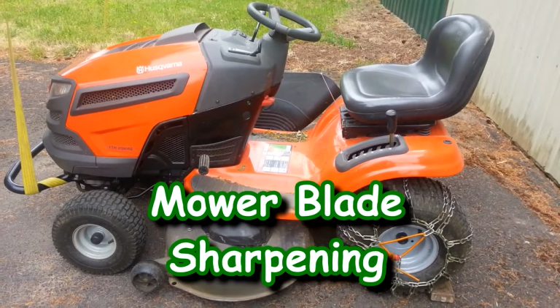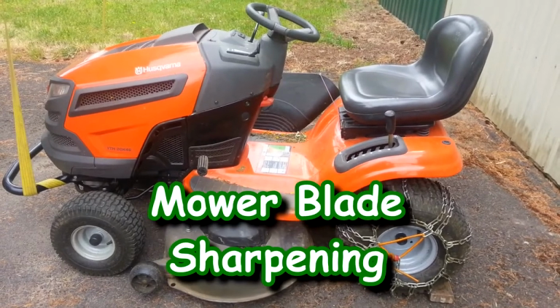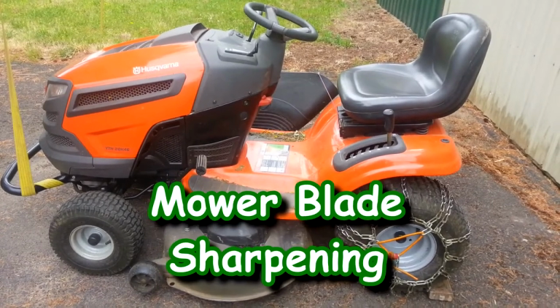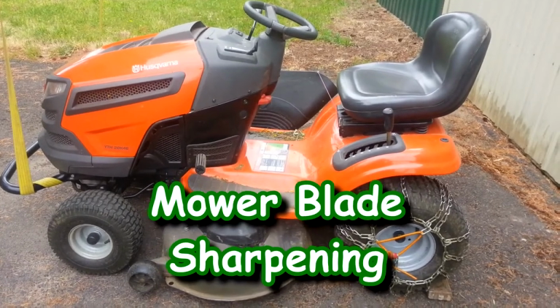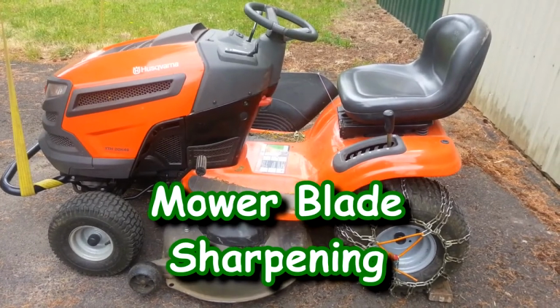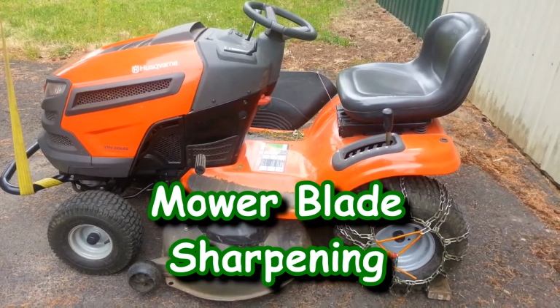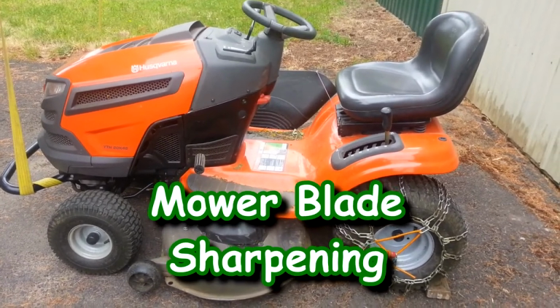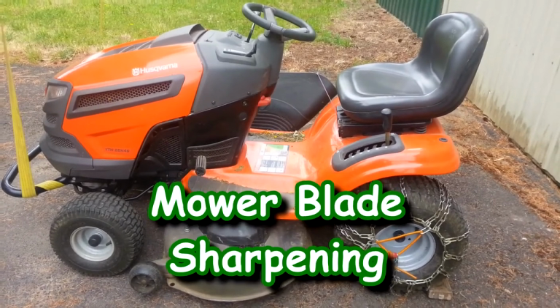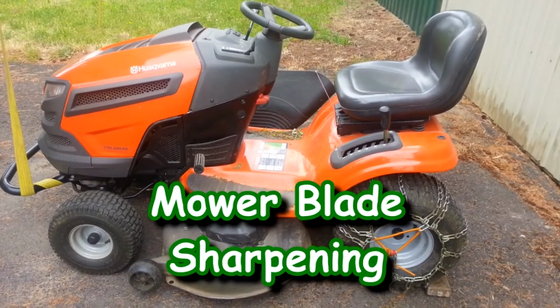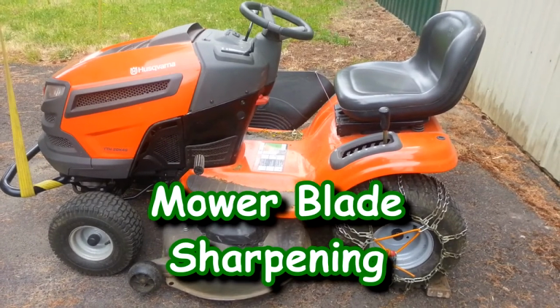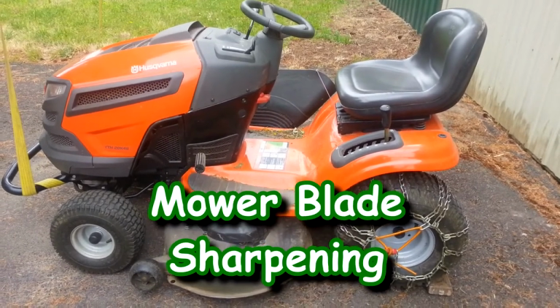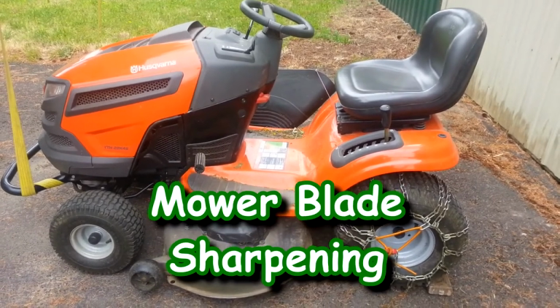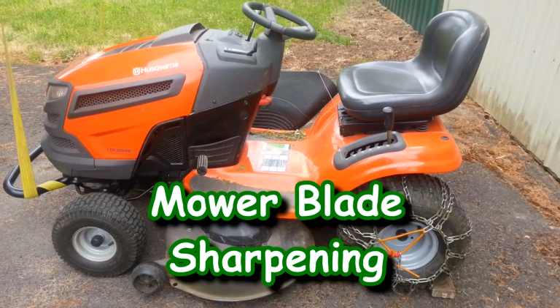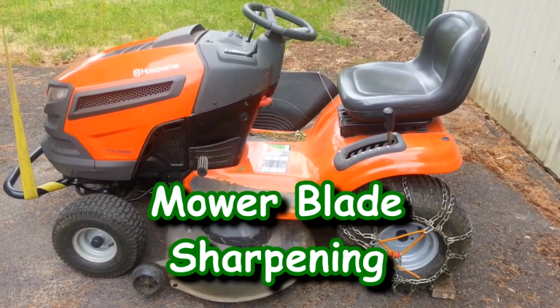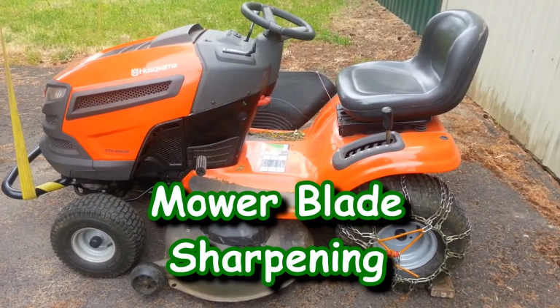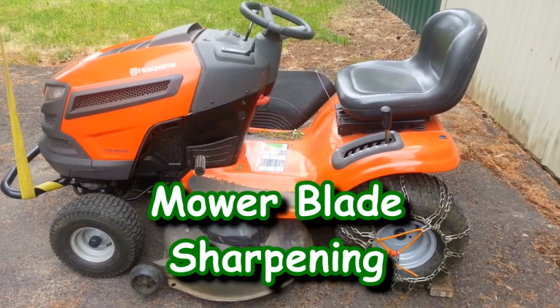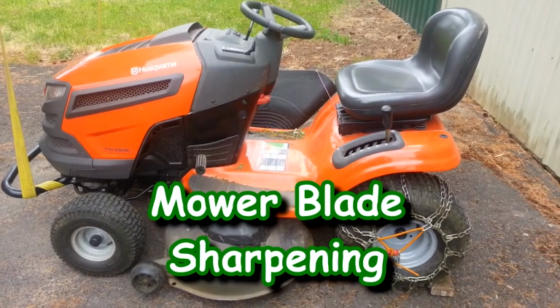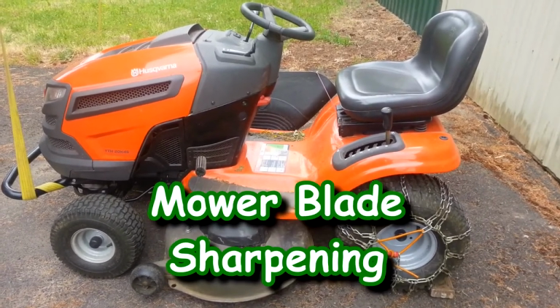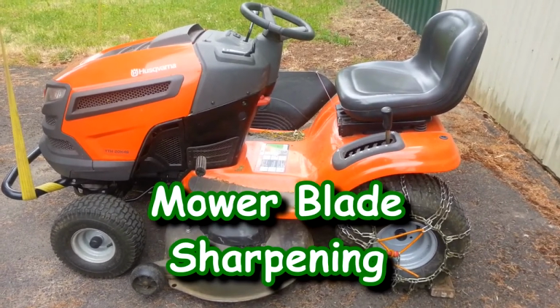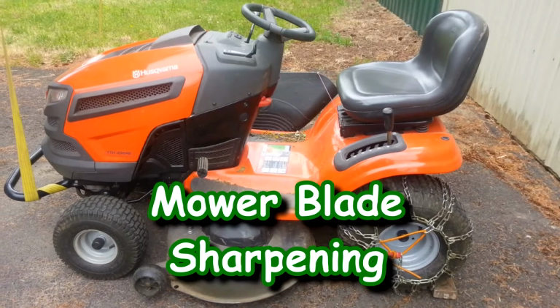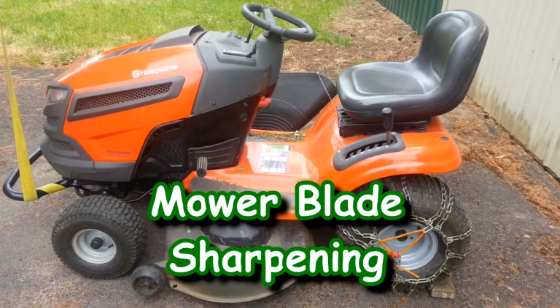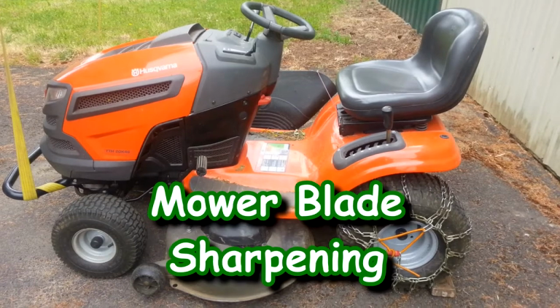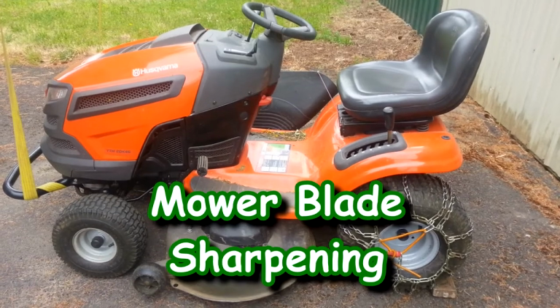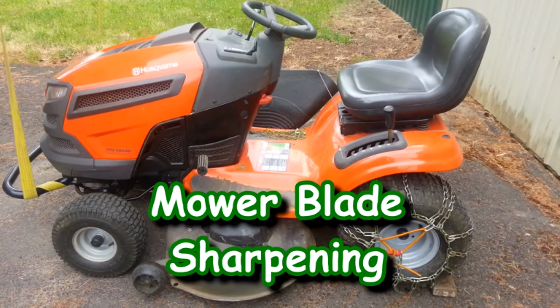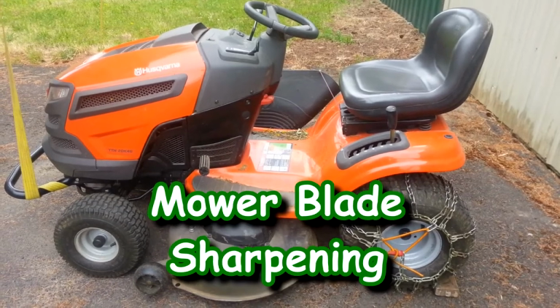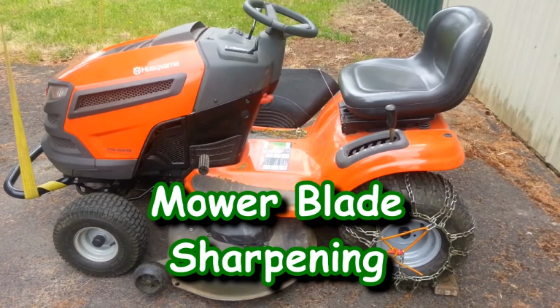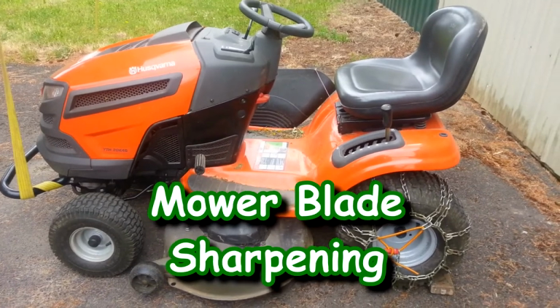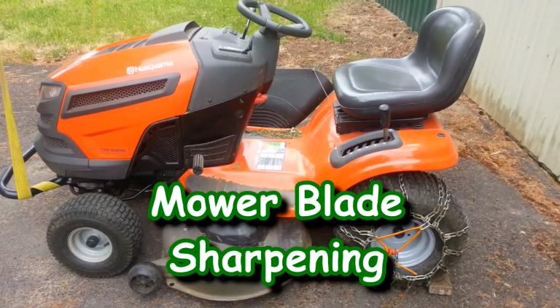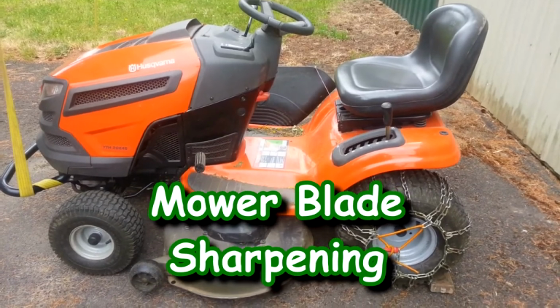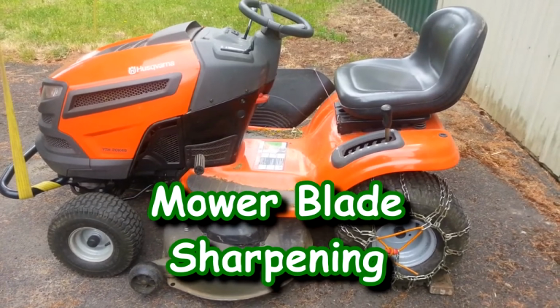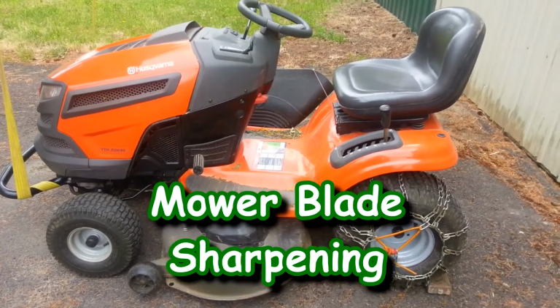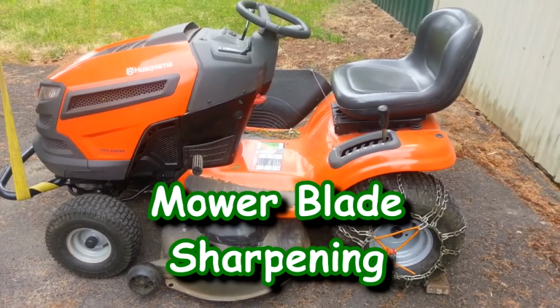That's not engine purr — listen to that thing. Sounds like a tractor twice its size.